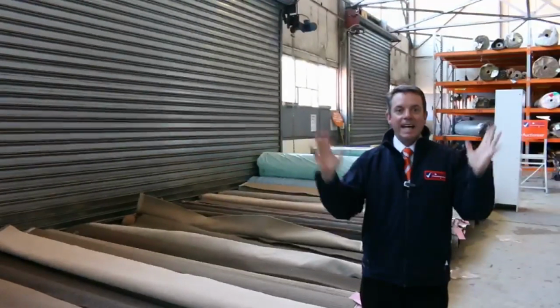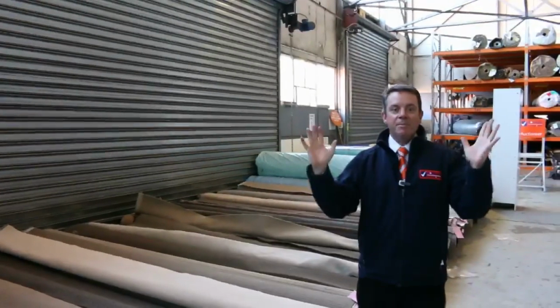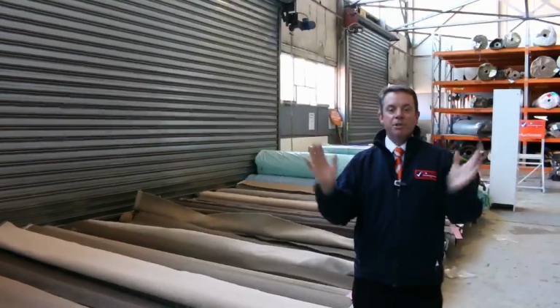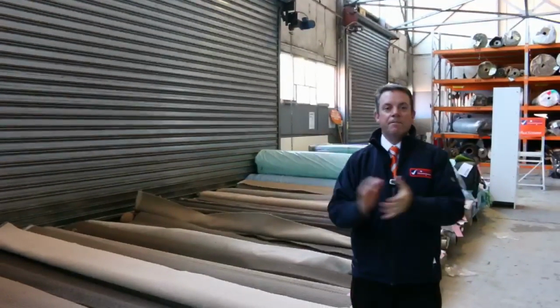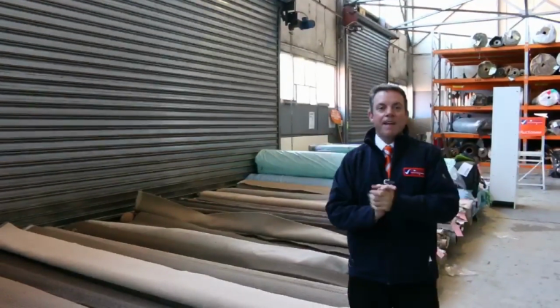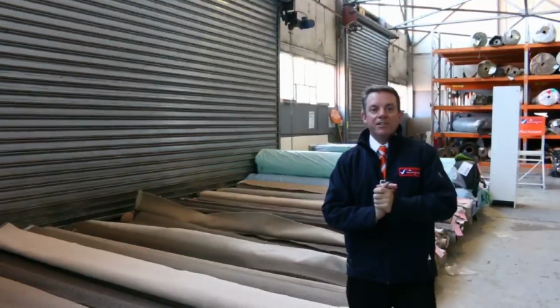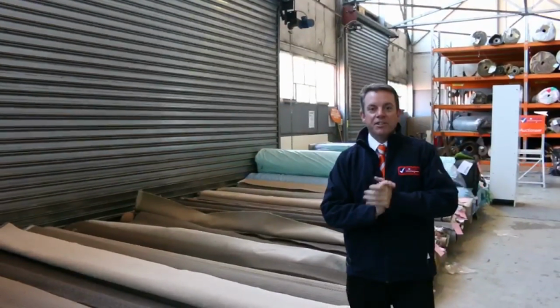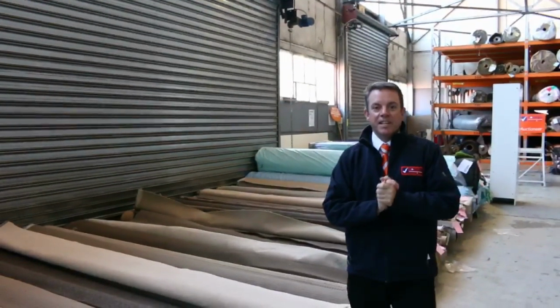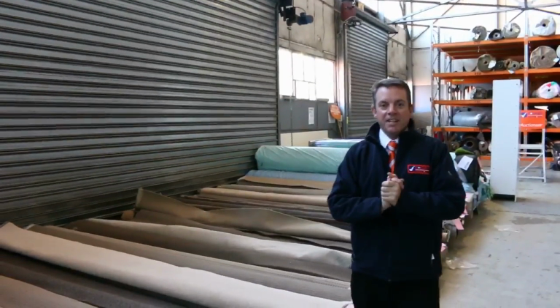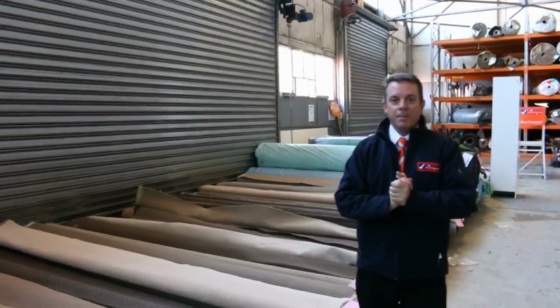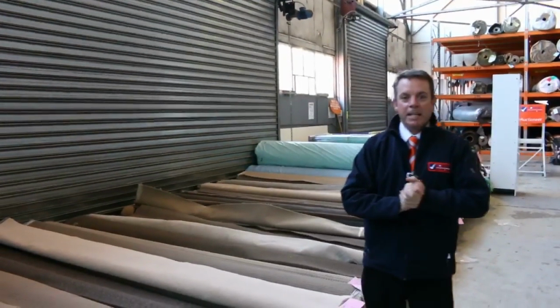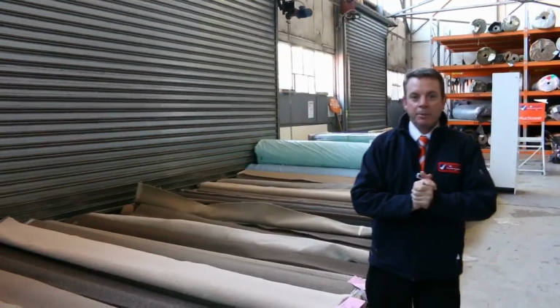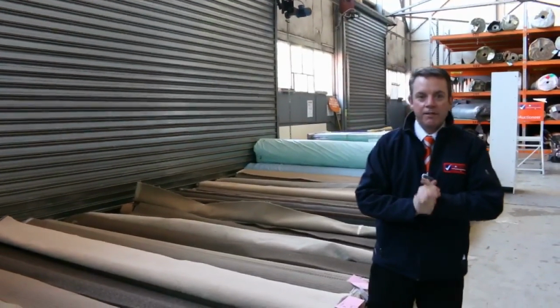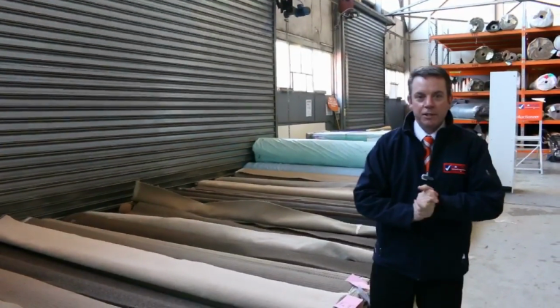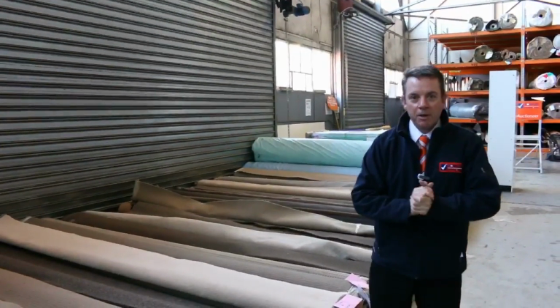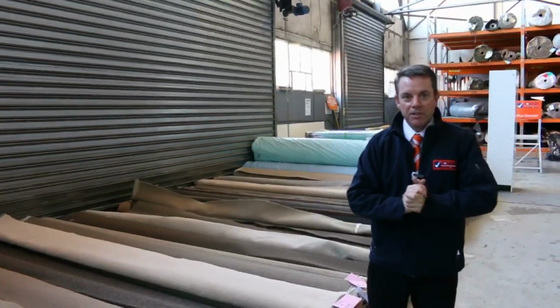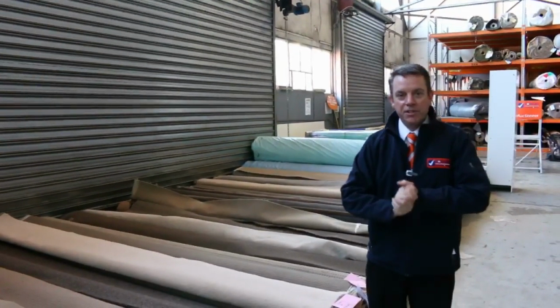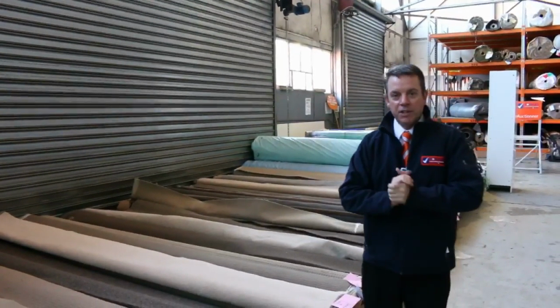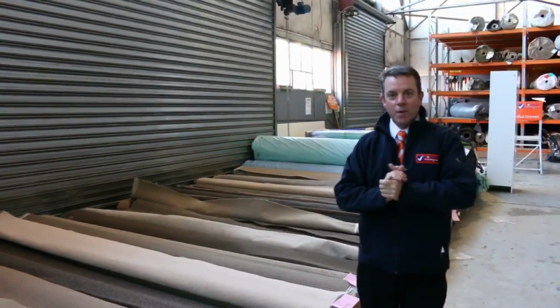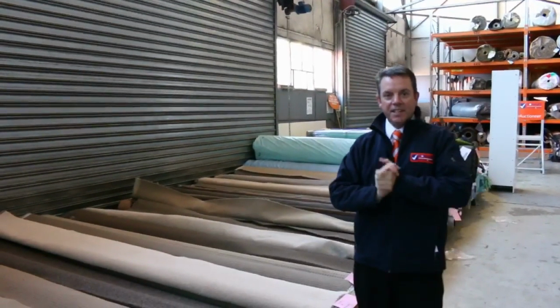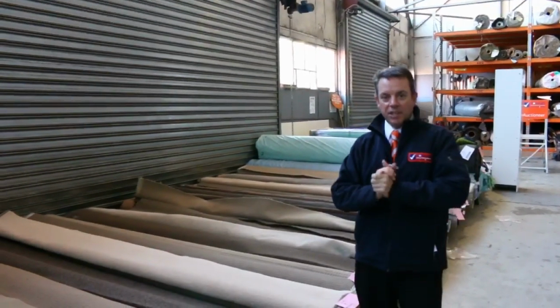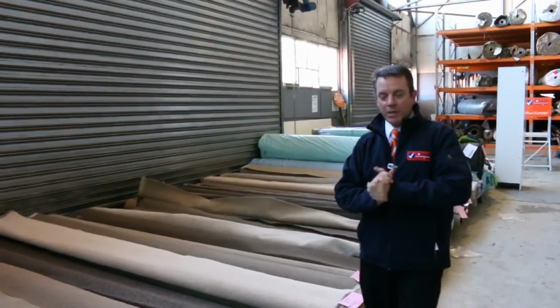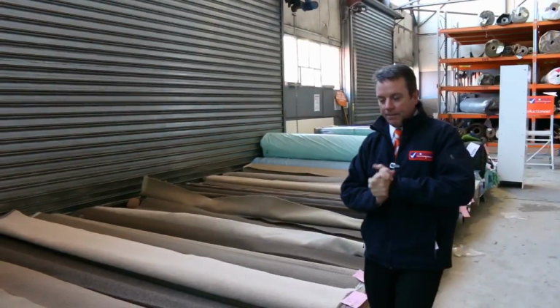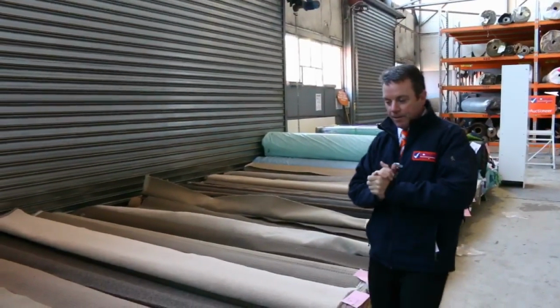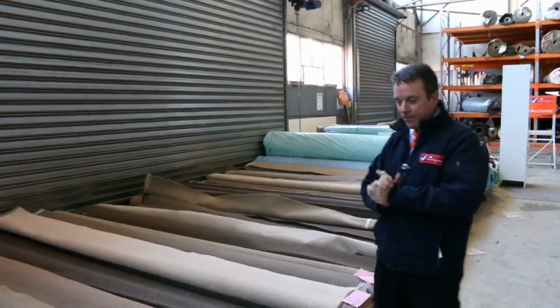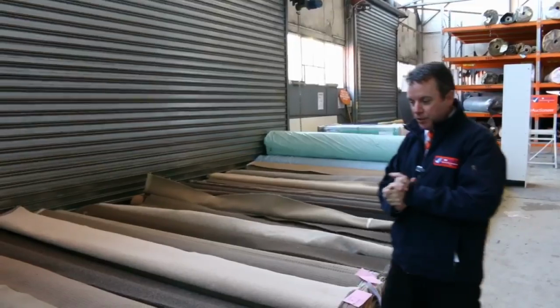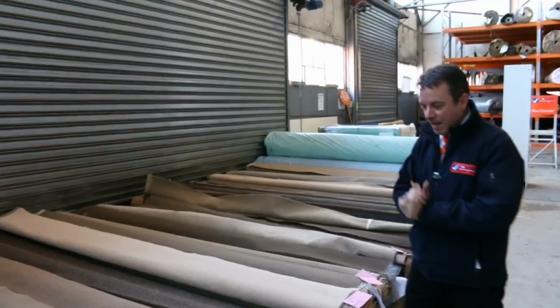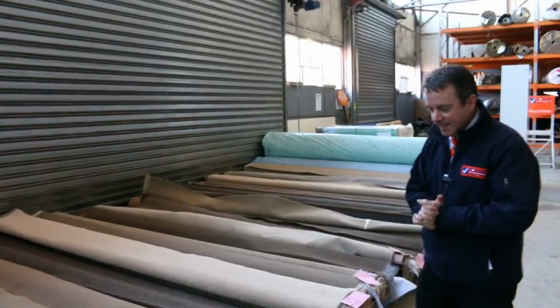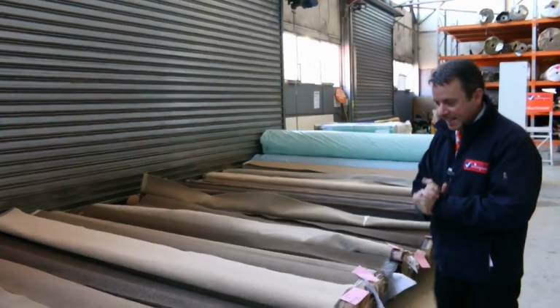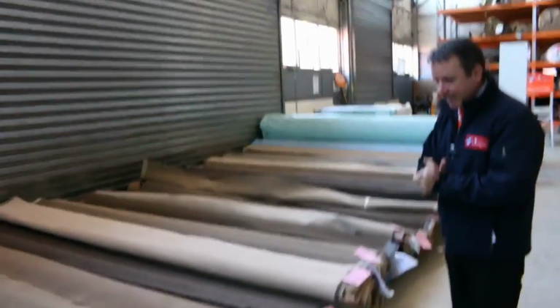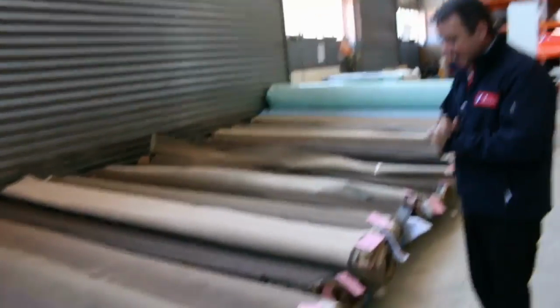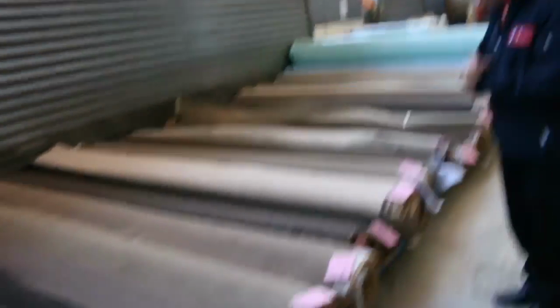G'day, I'm John from Fowl's Auction Sales. I'm here to preview tomorrow's auction on Wednesday the 21st of June at 10am.